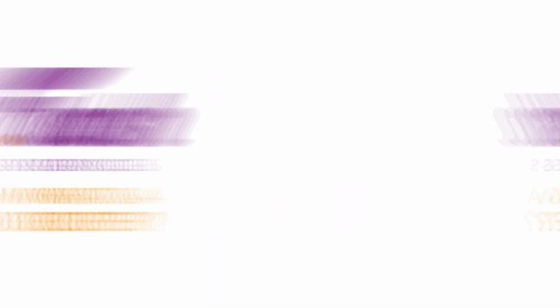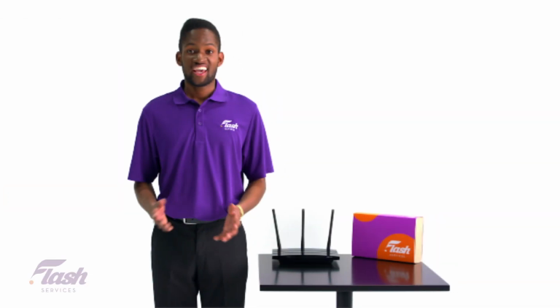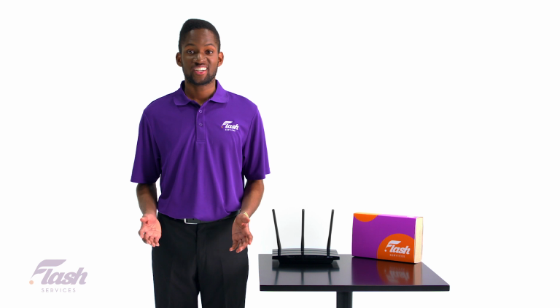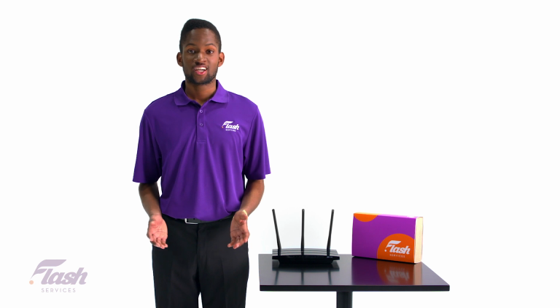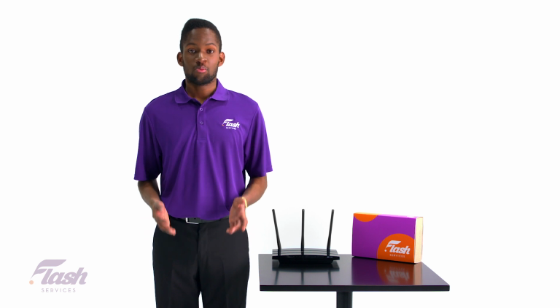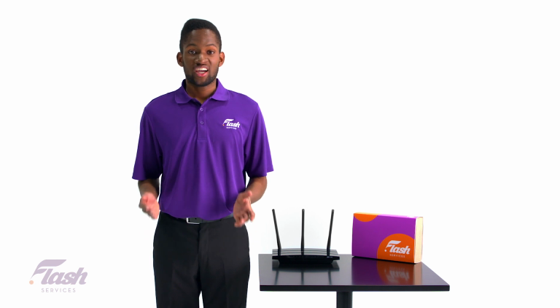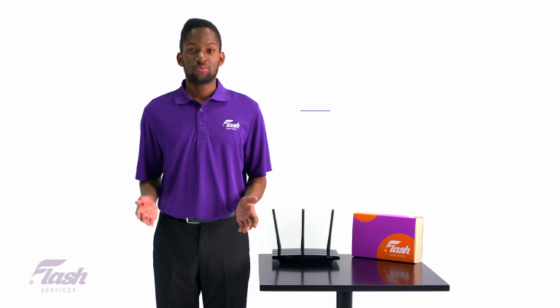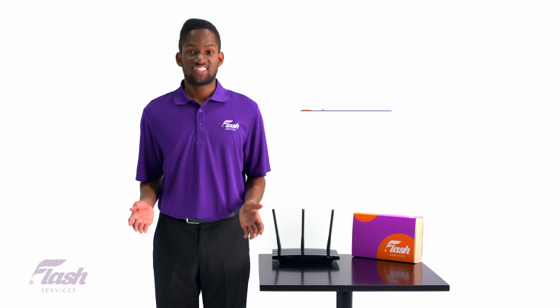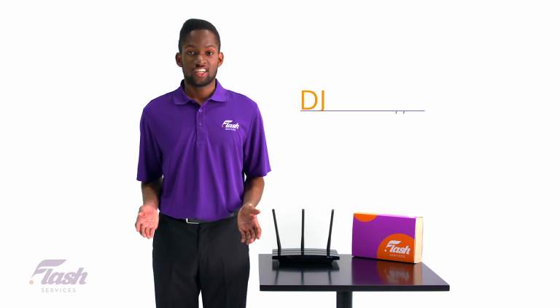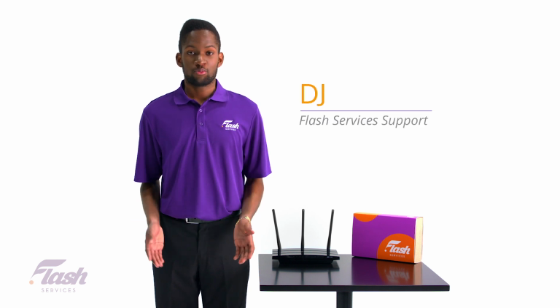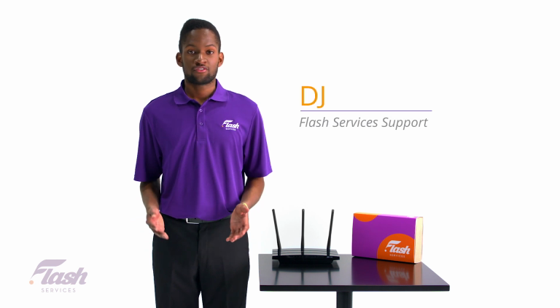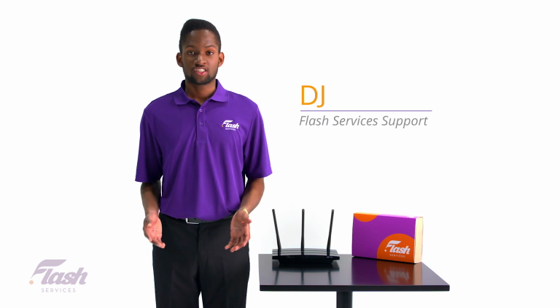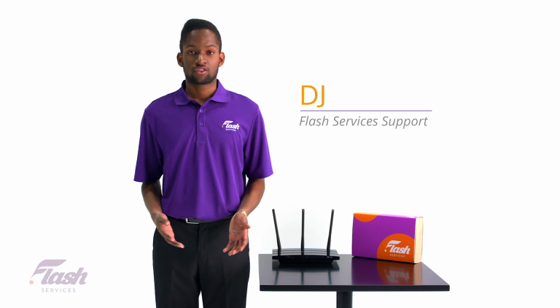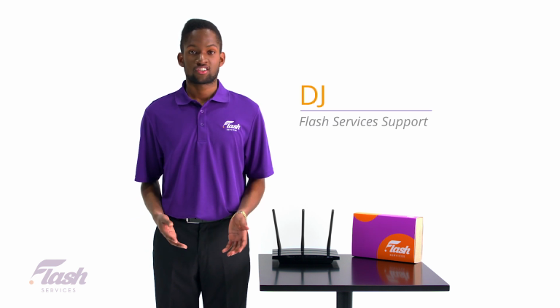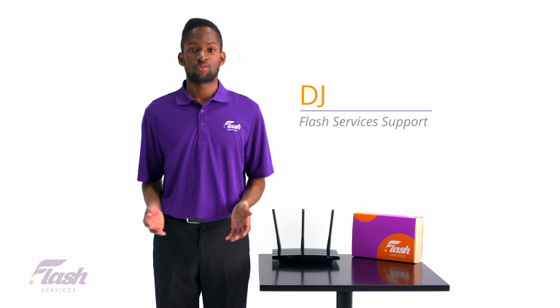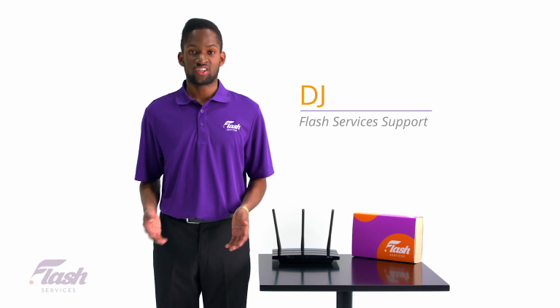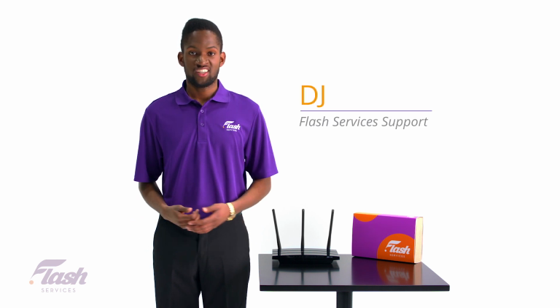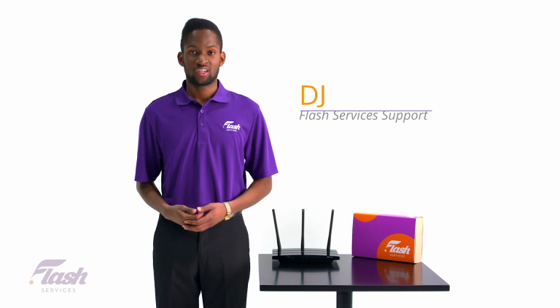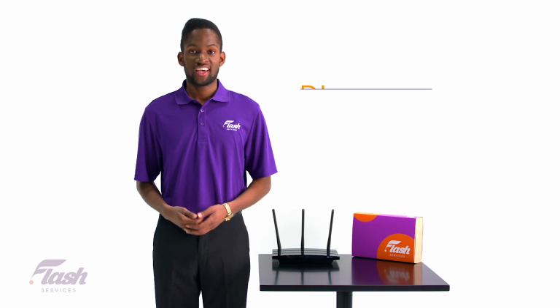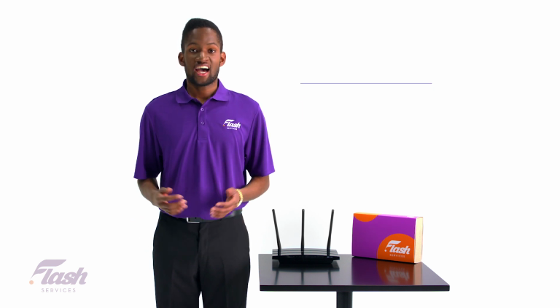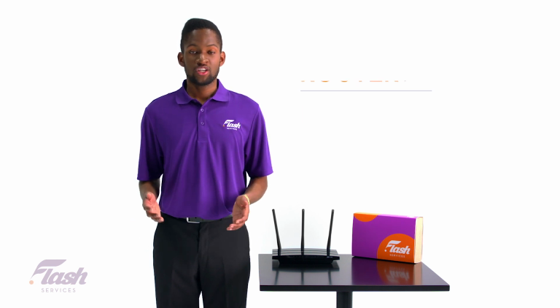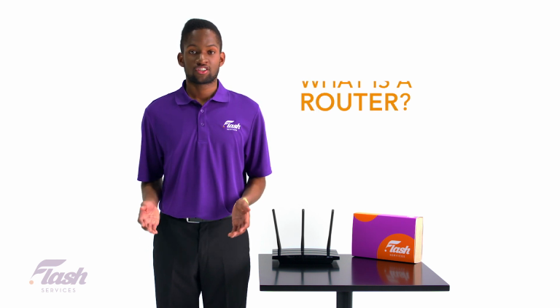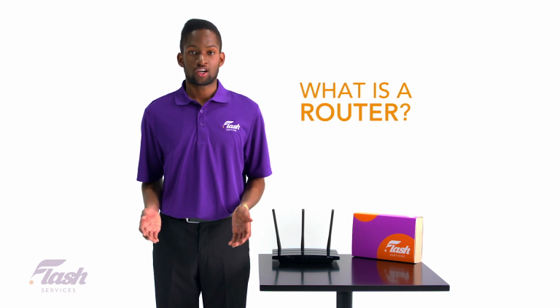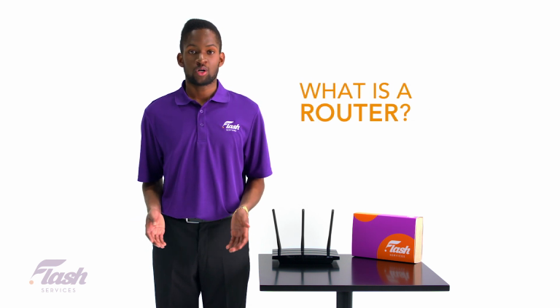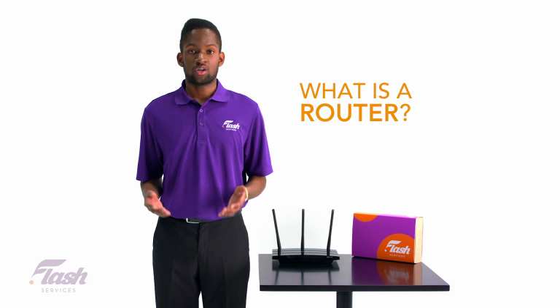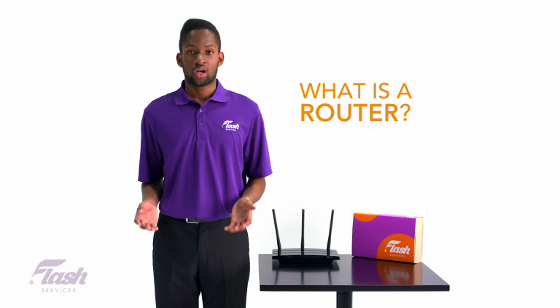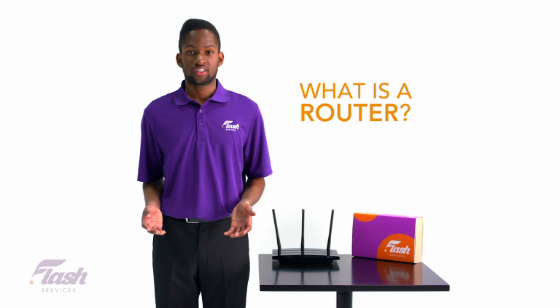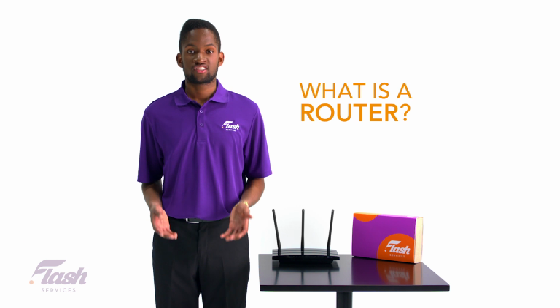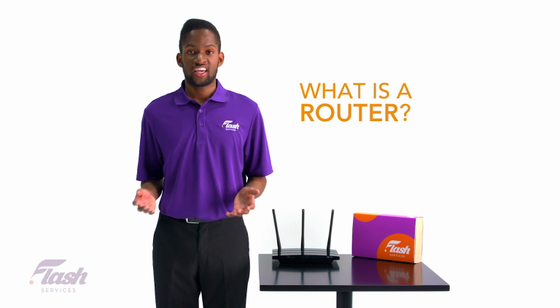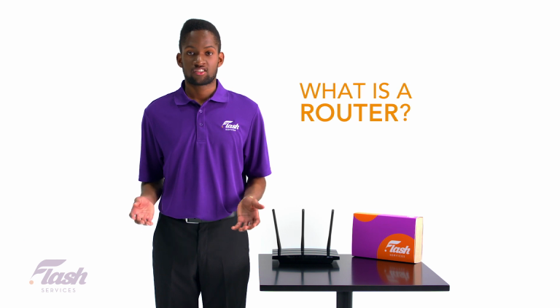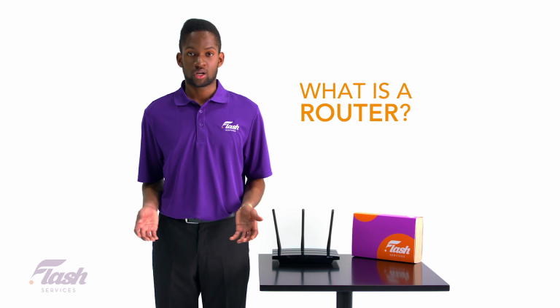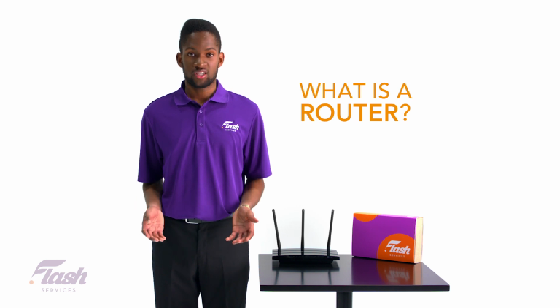Hey there! My name is DJ from your Flash Services support team. I'm here to talk about what a router is and its purpose.